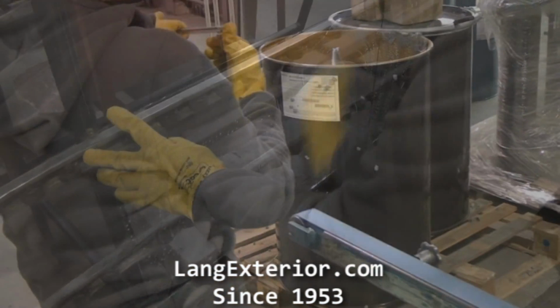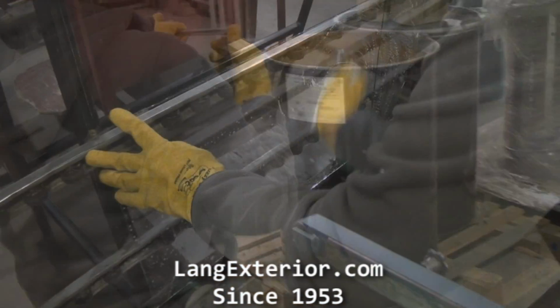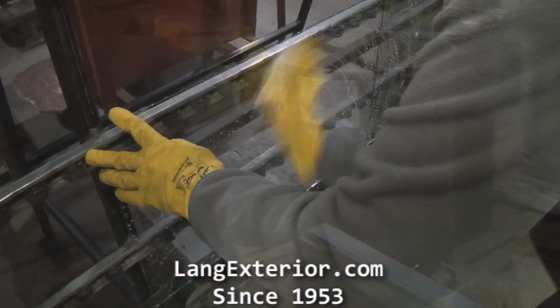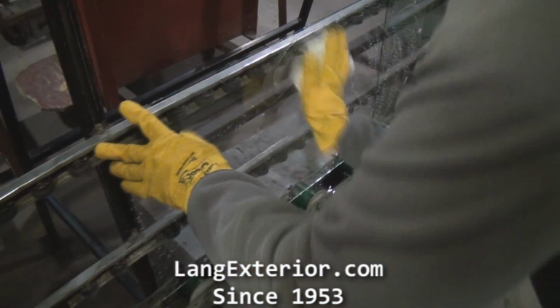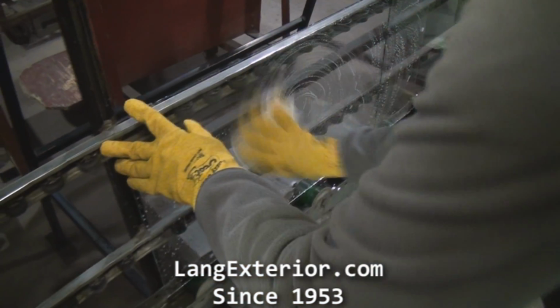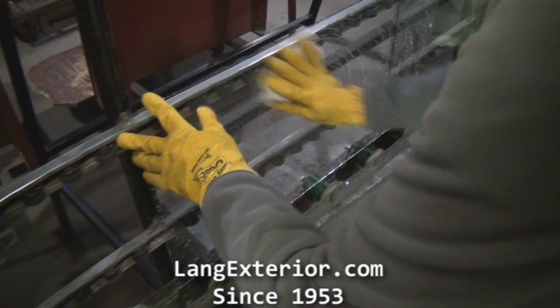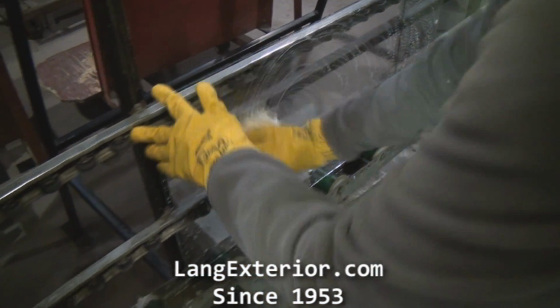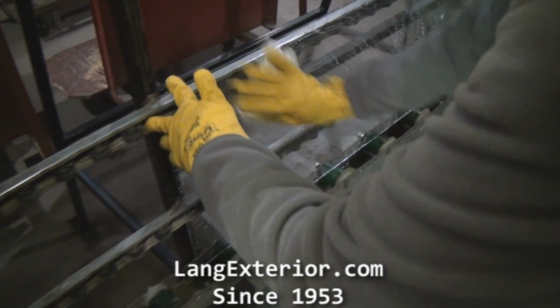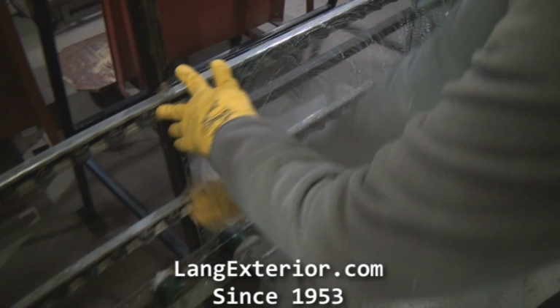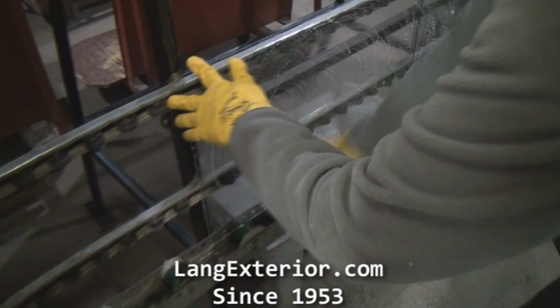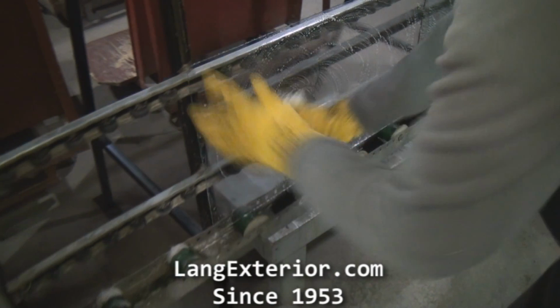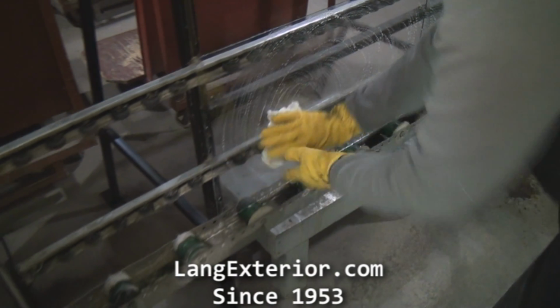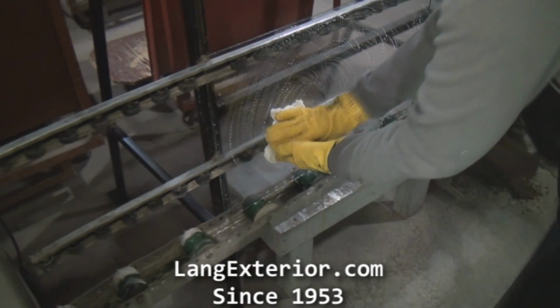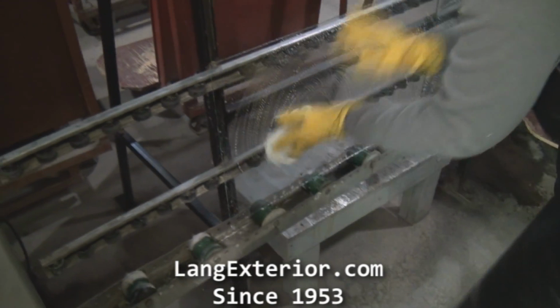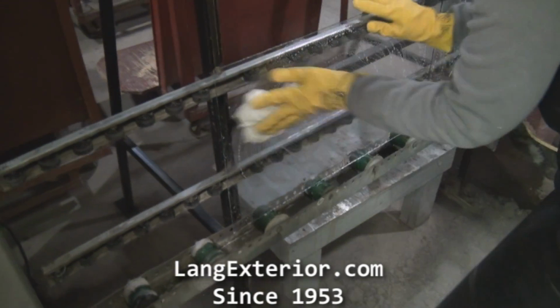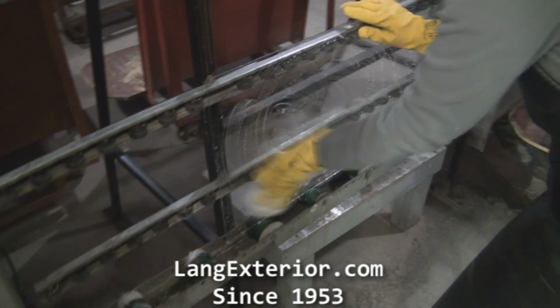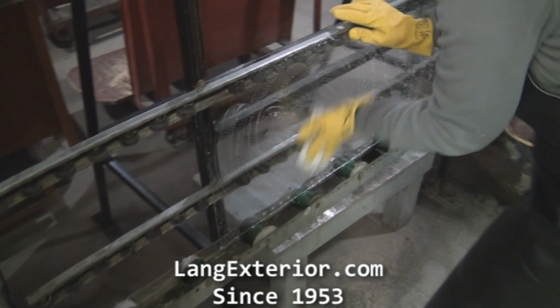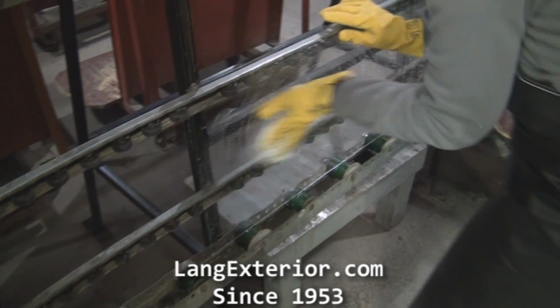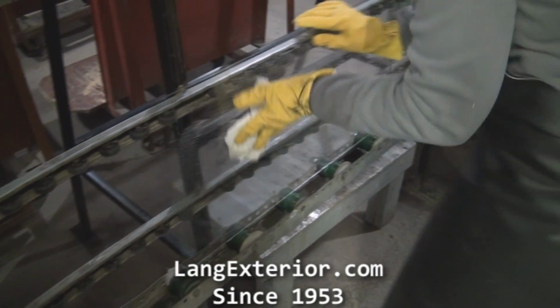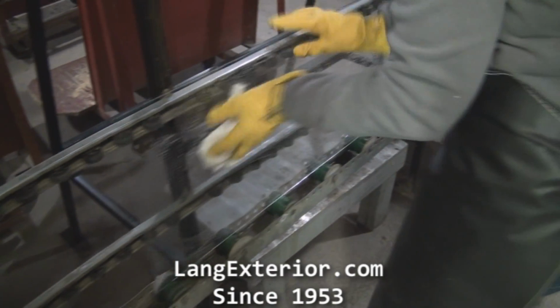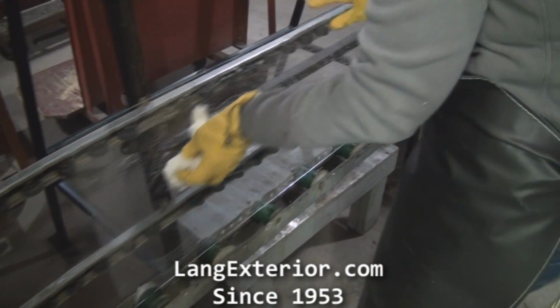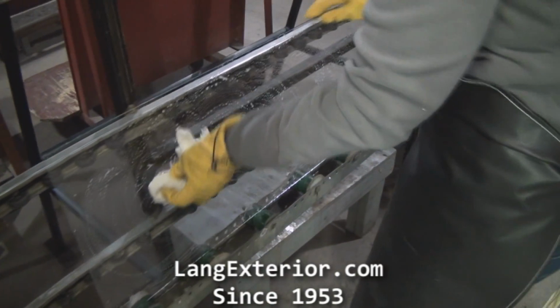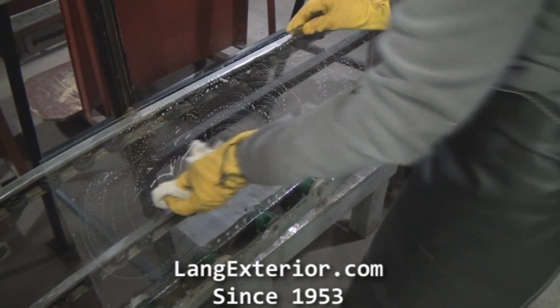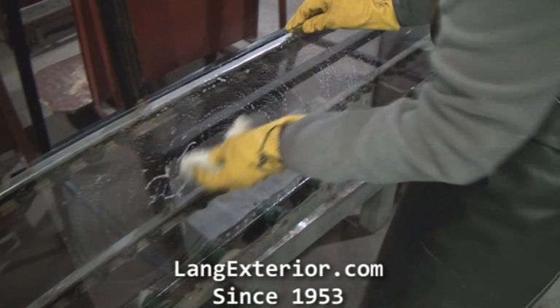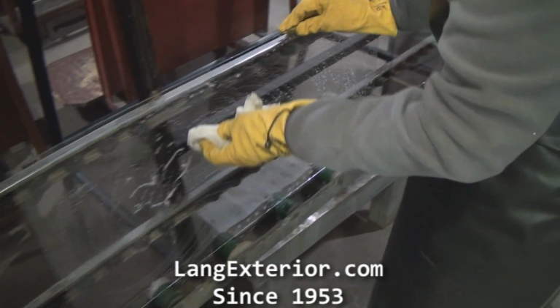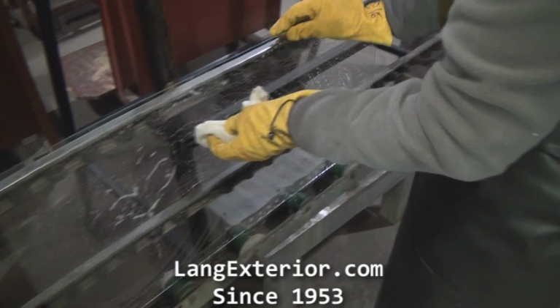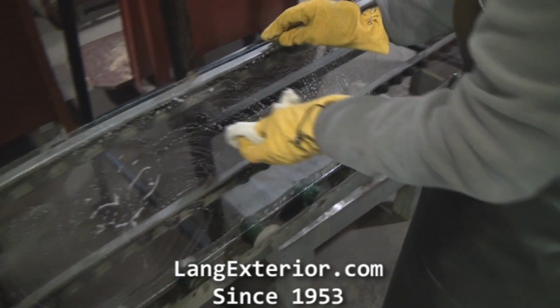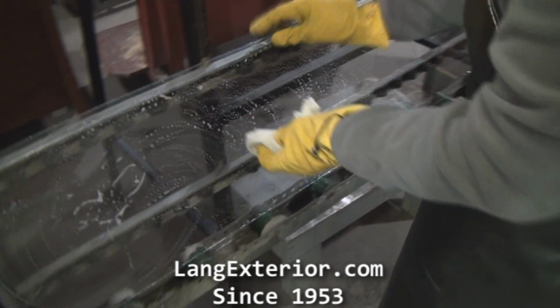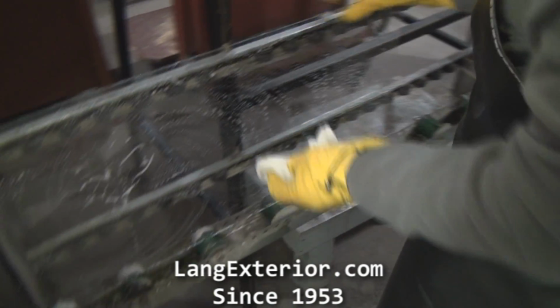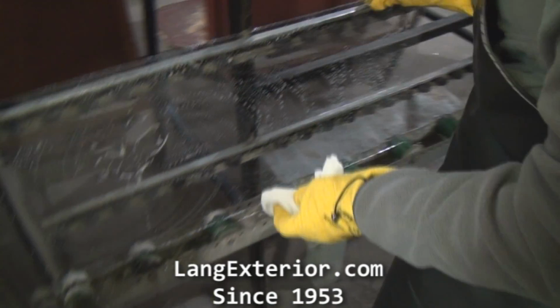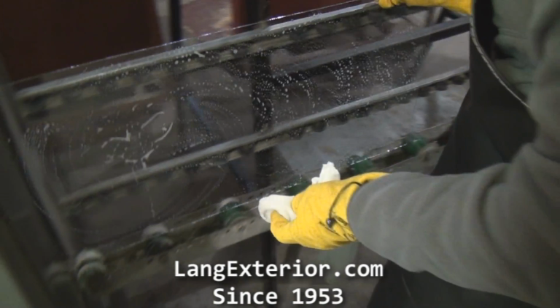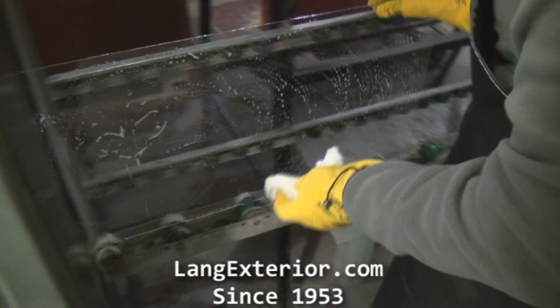Each piece of glass is hand washed, then ran through a glass washer, much like a car wash.